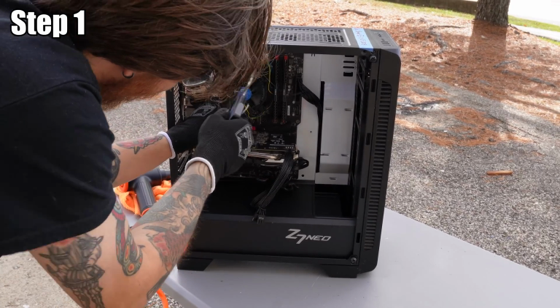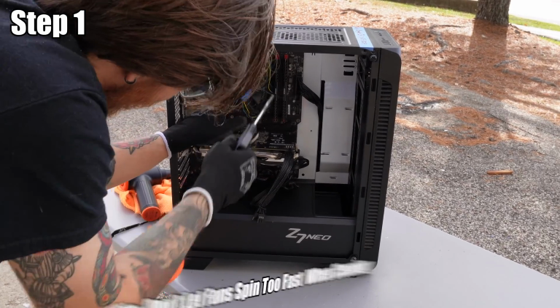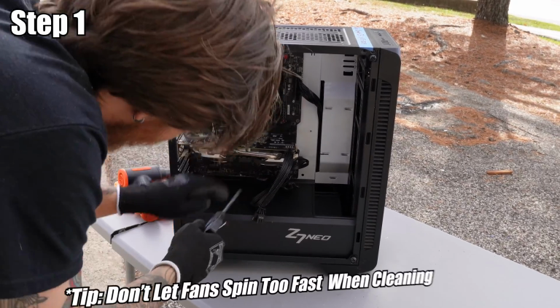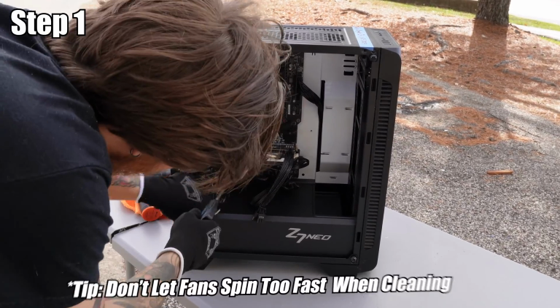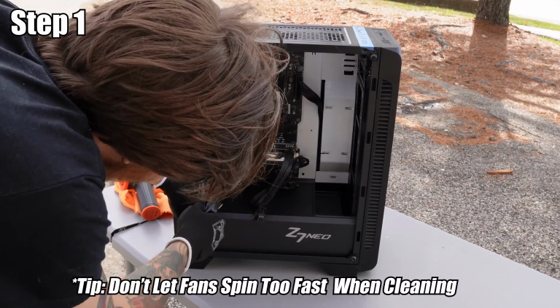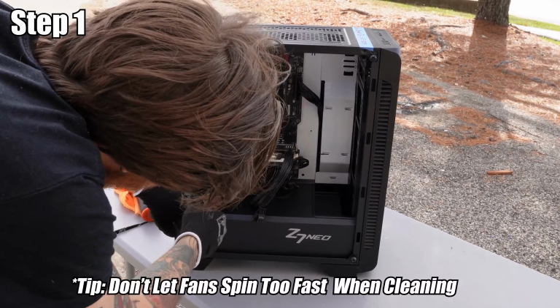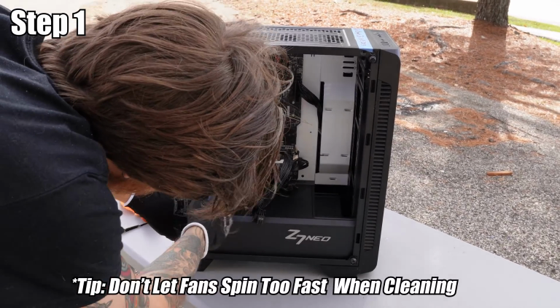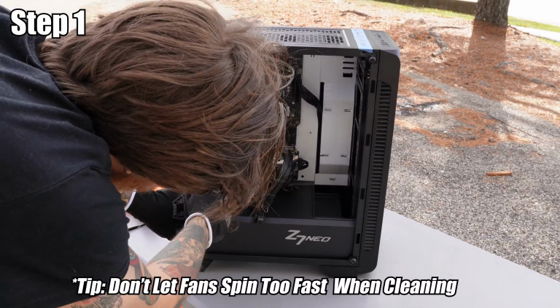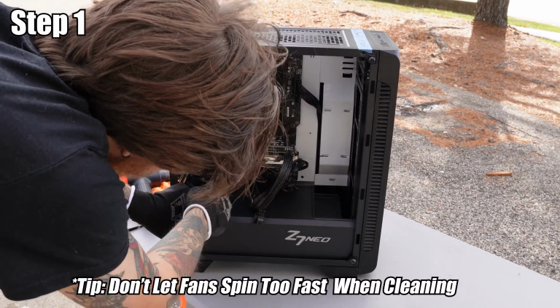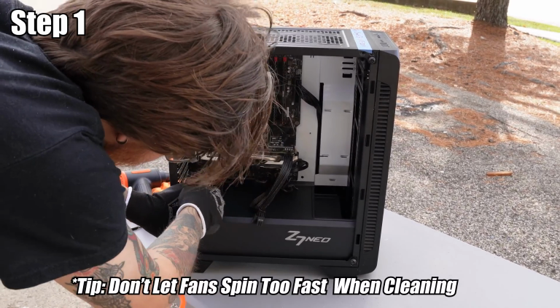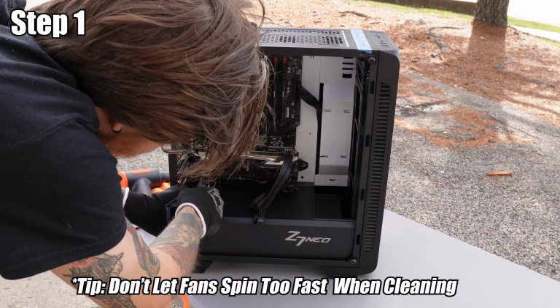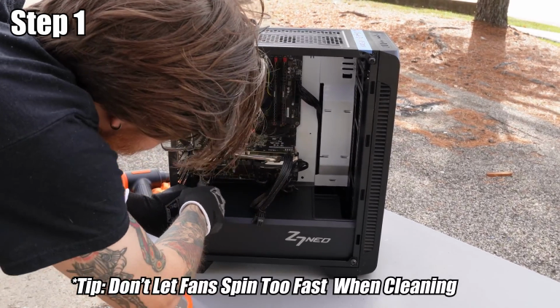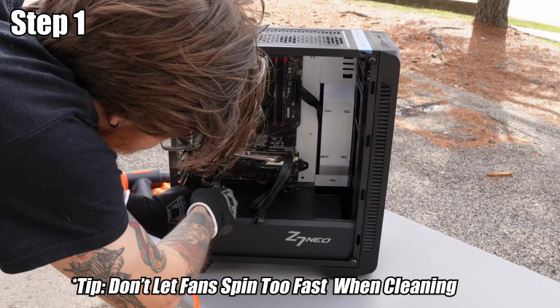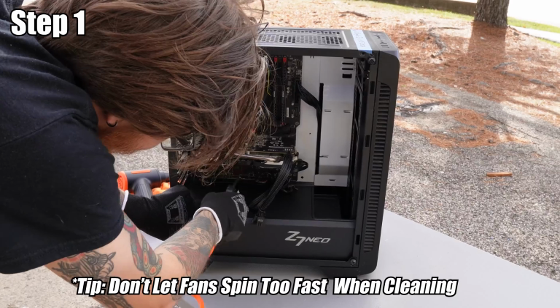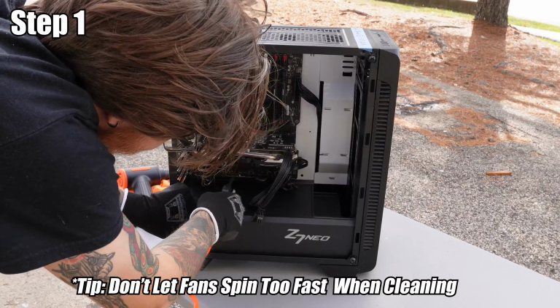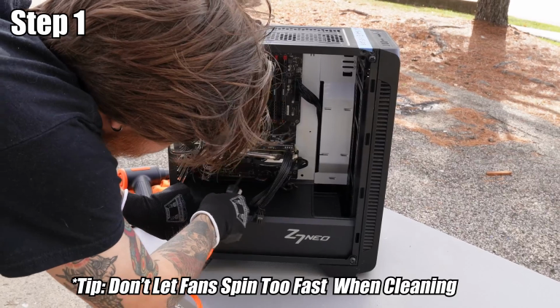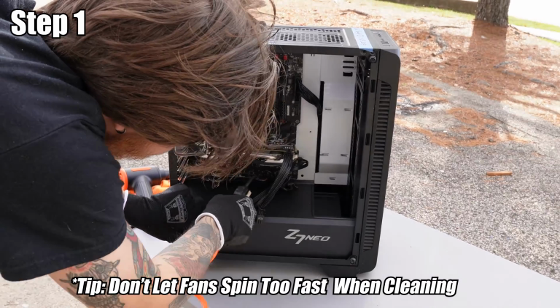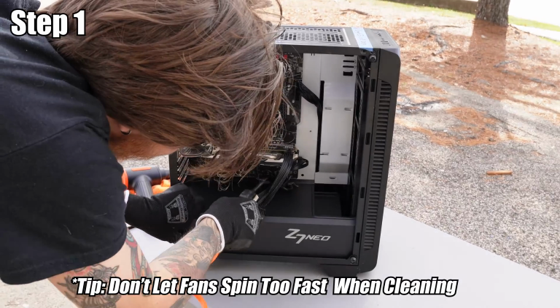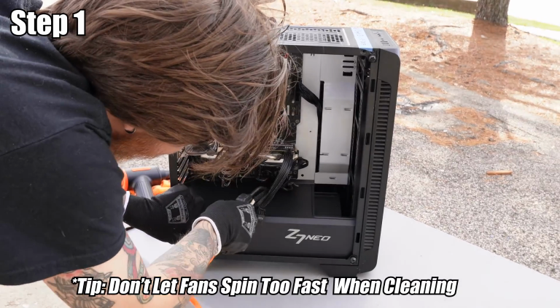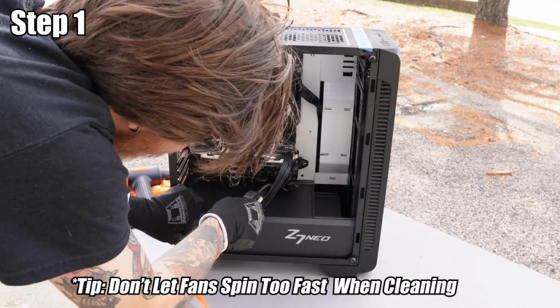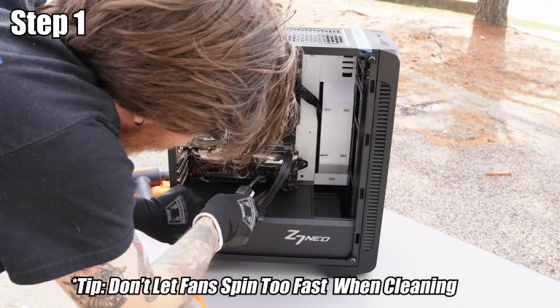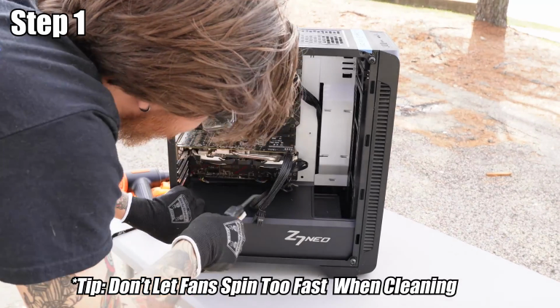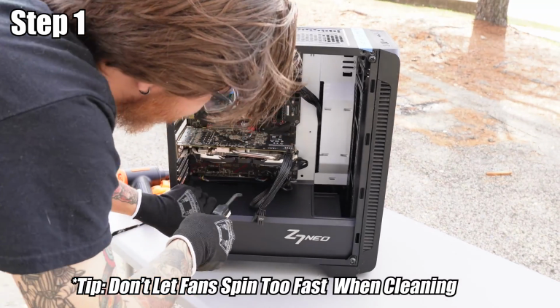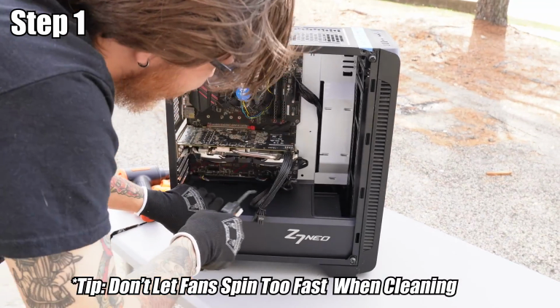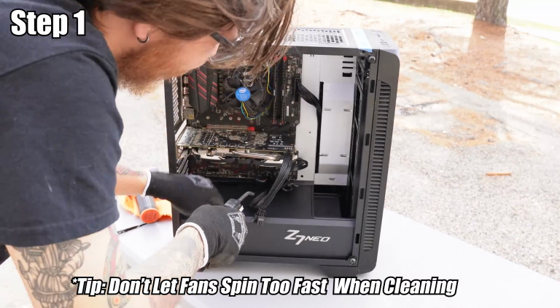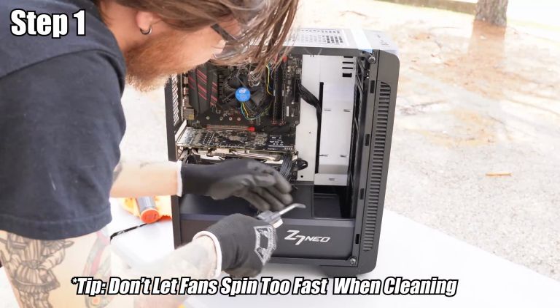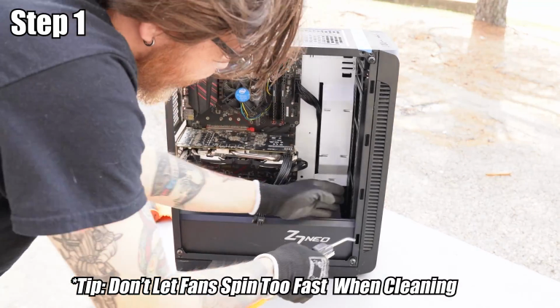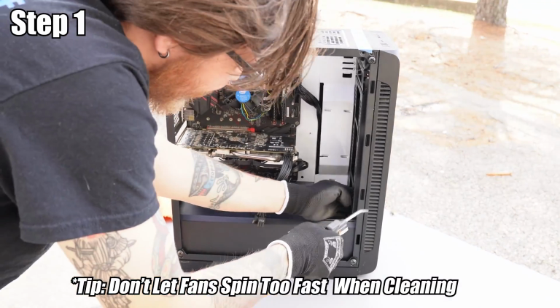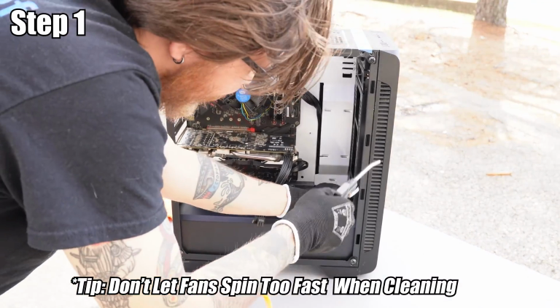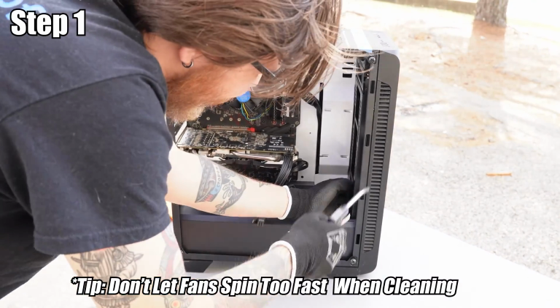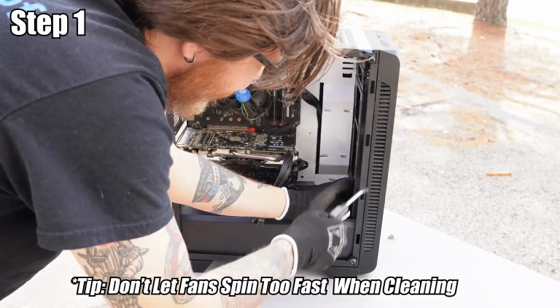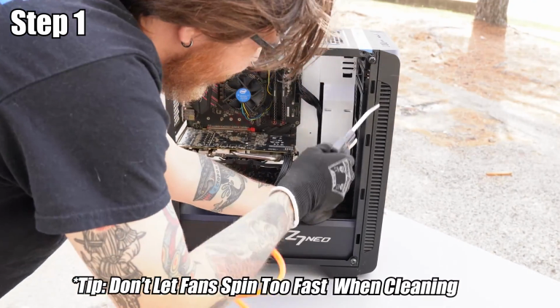When using the air compressor on fans, make sure you hold the fan while you do it so it doesn't spin faster than it should.